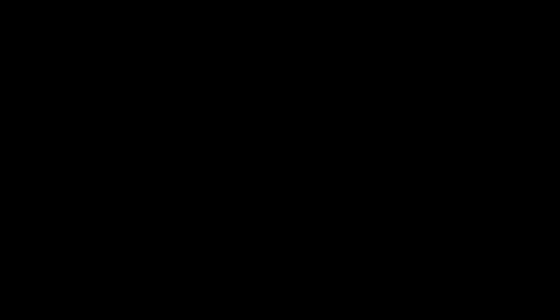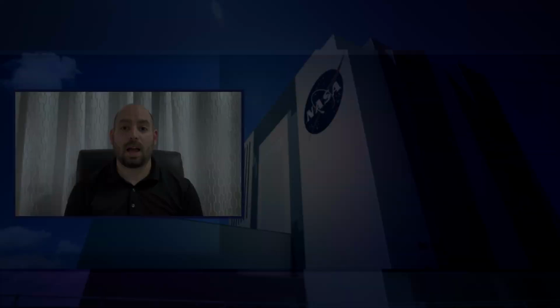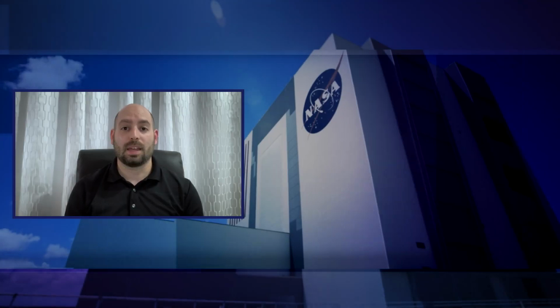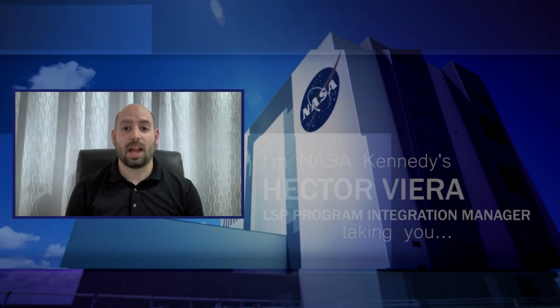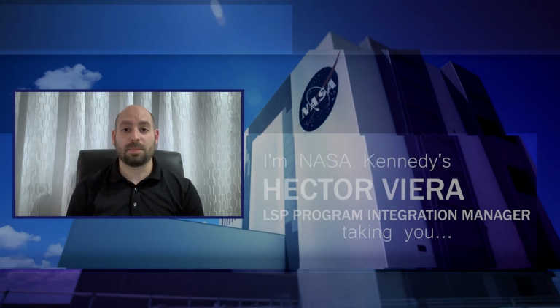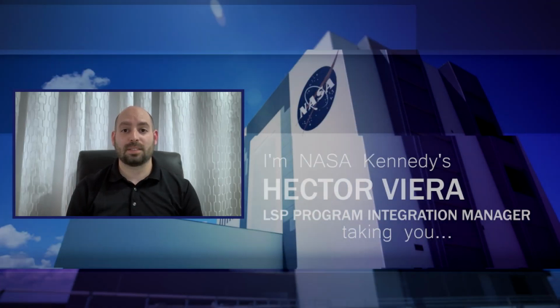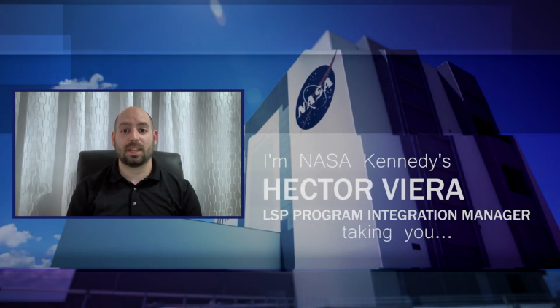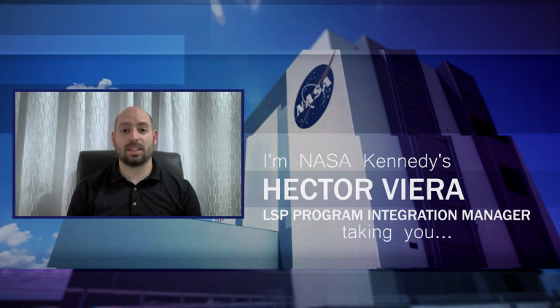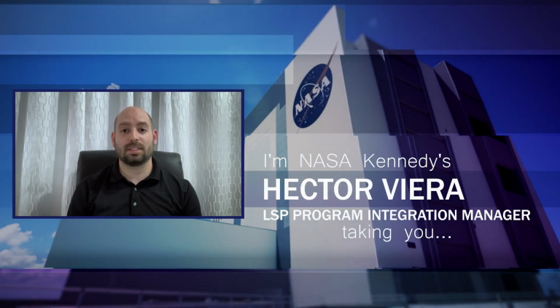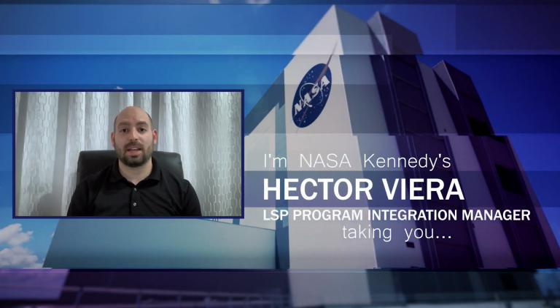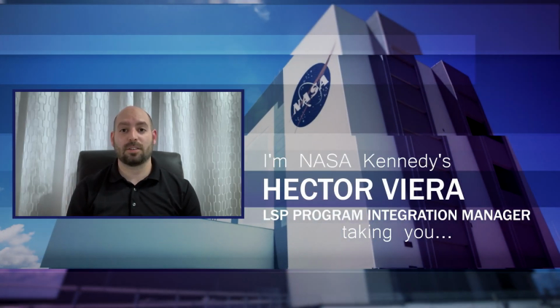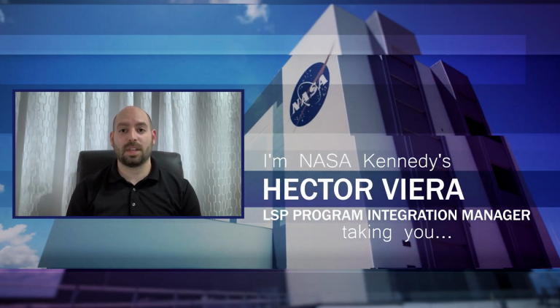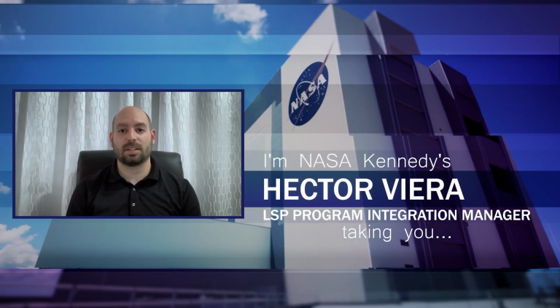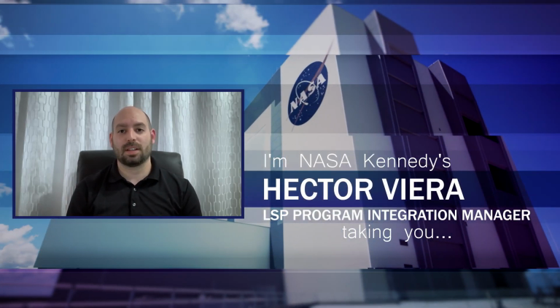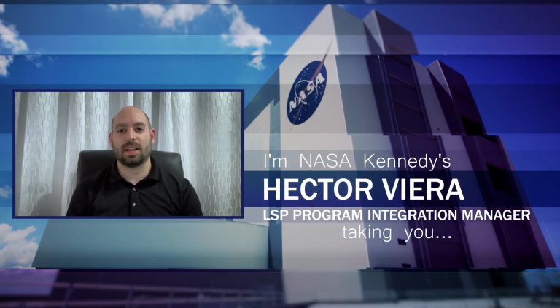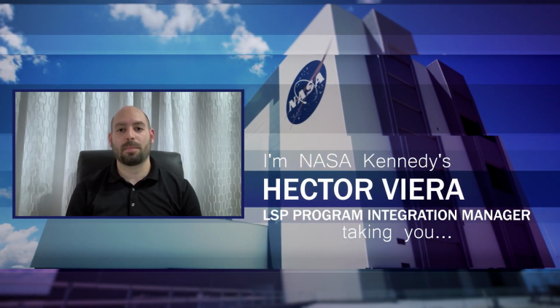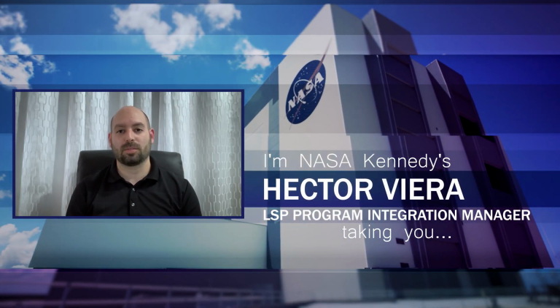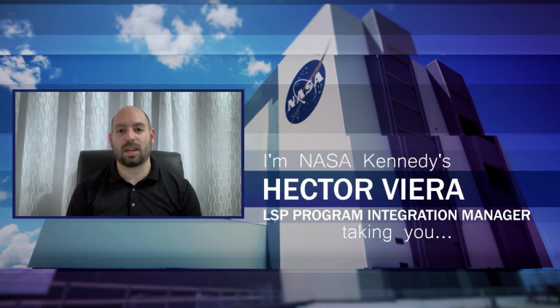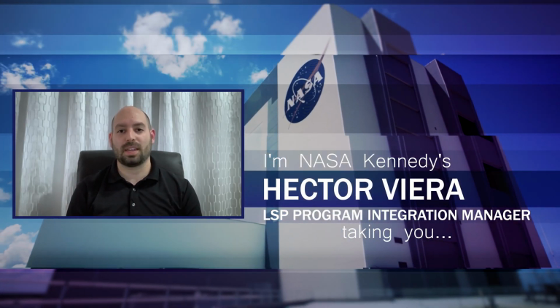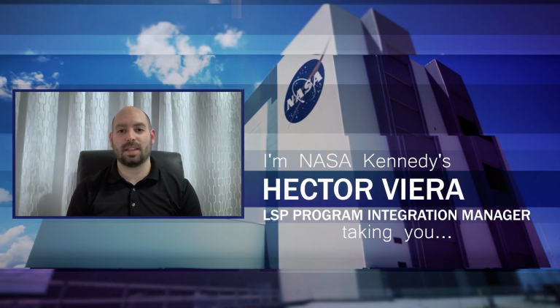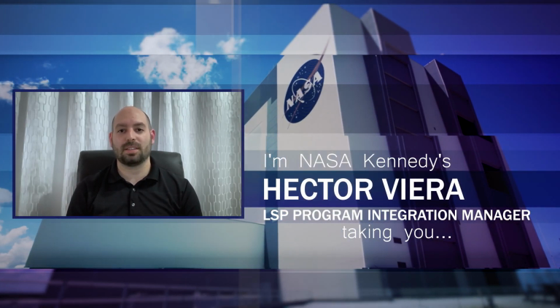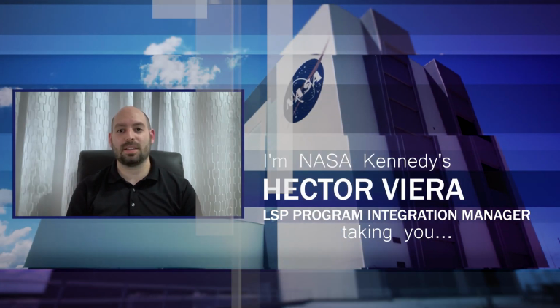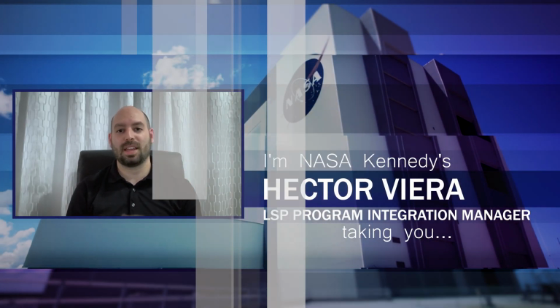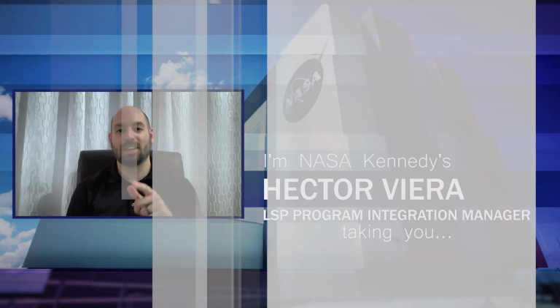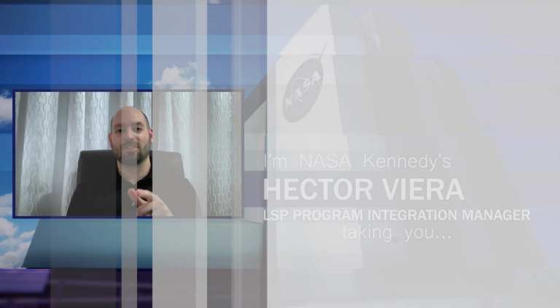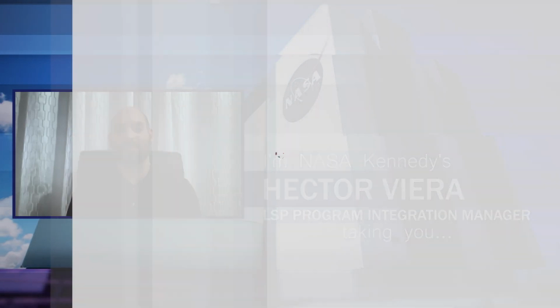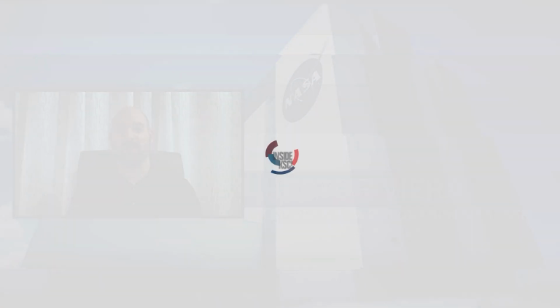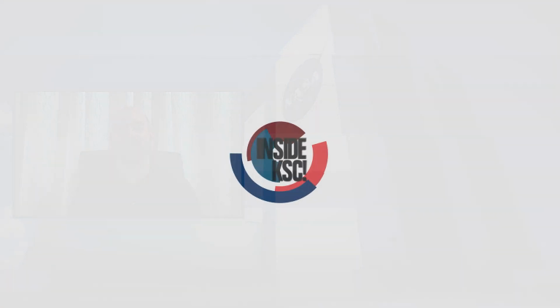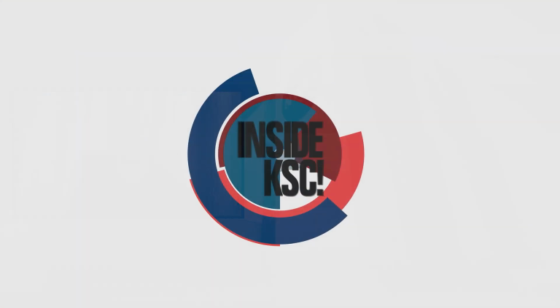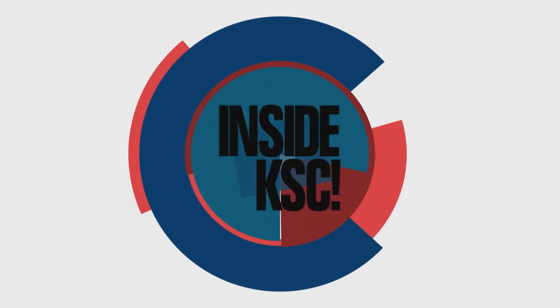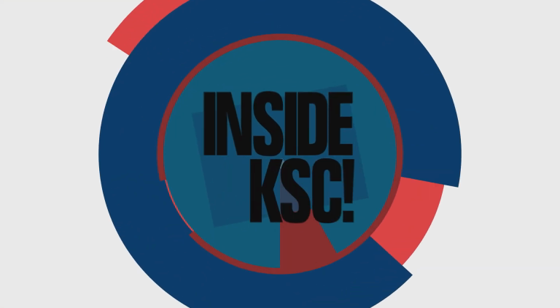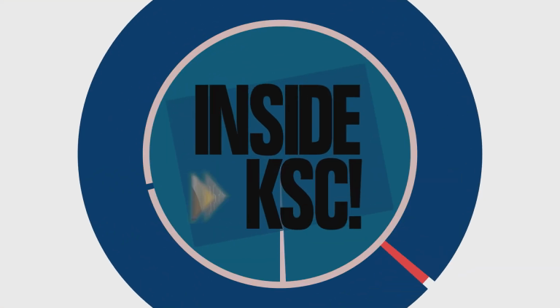Hi, I'm NASA Kennedy's Hector Gear, and I'm outside KSC taking you Inside KSC.